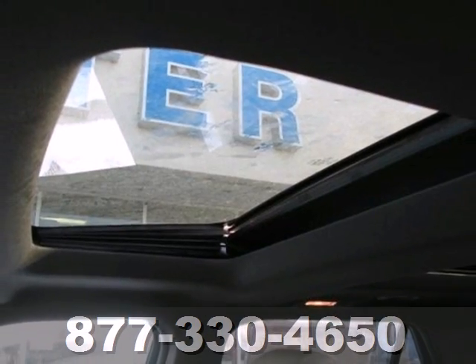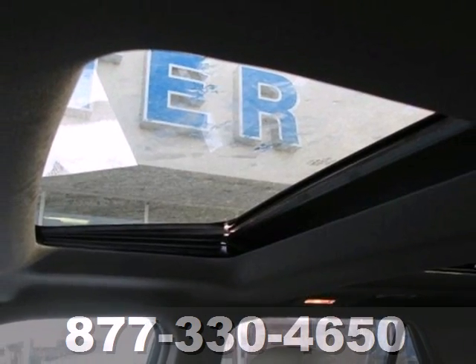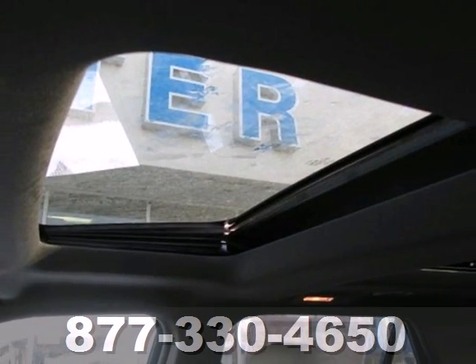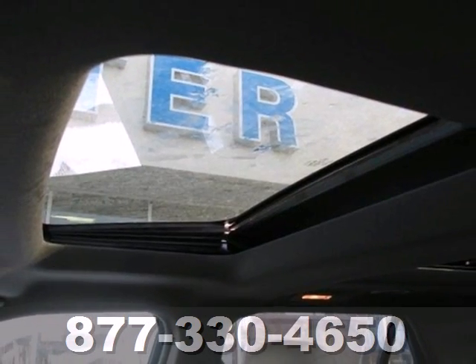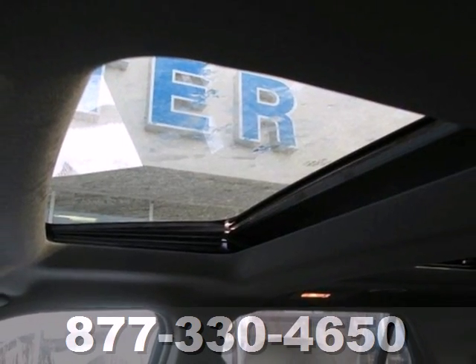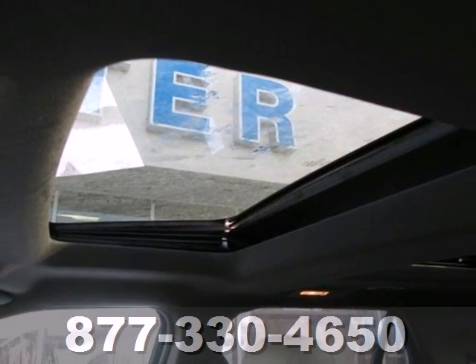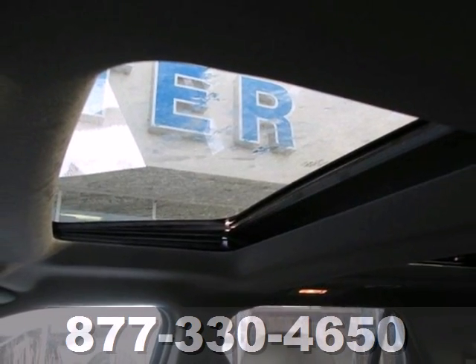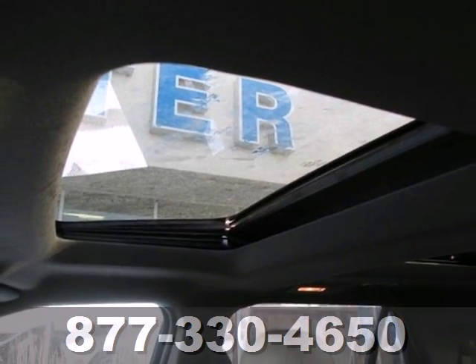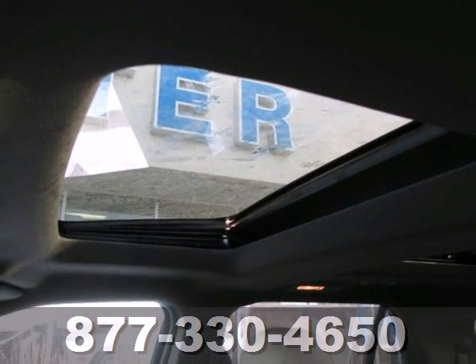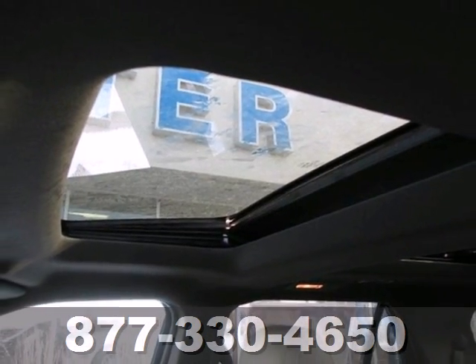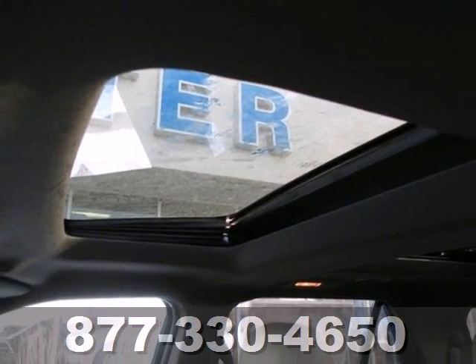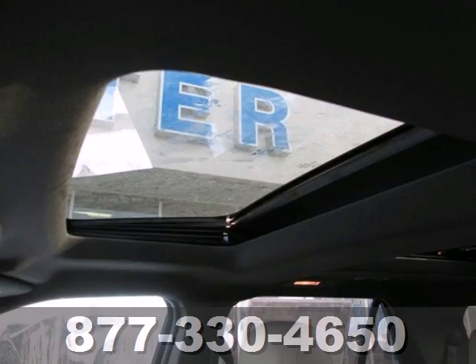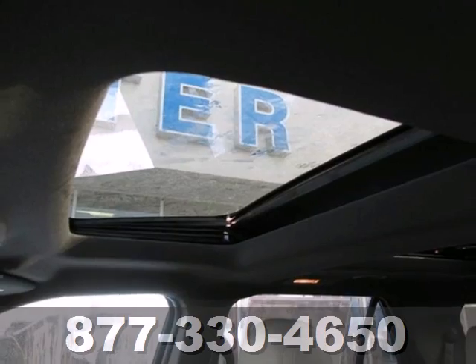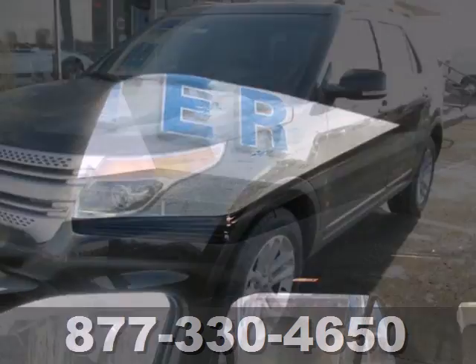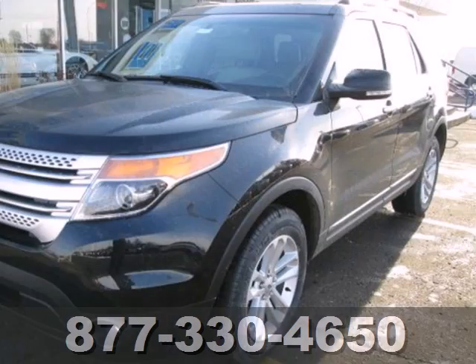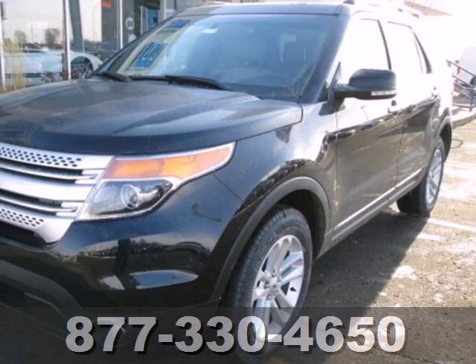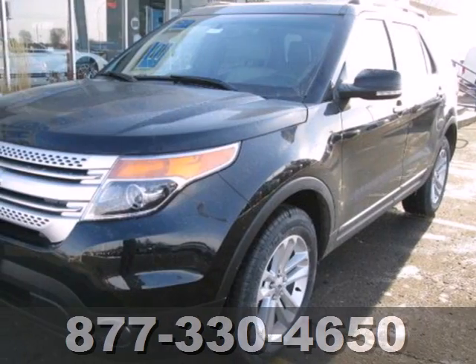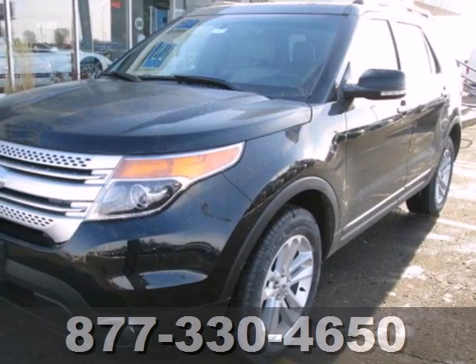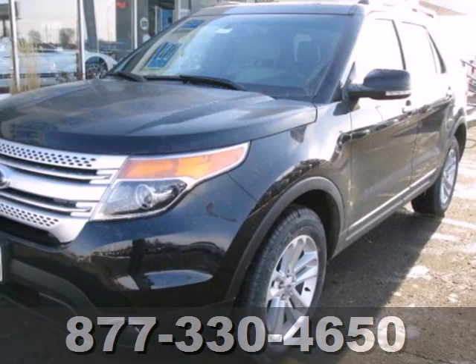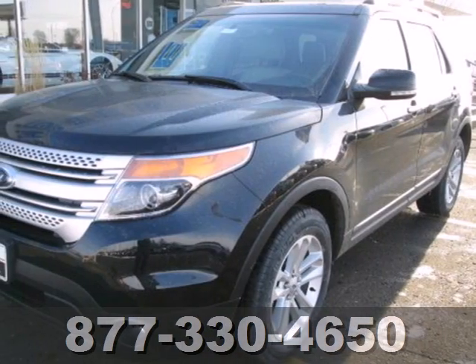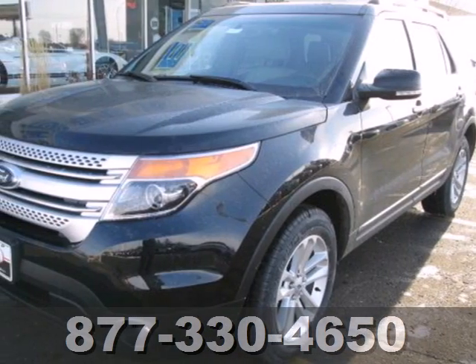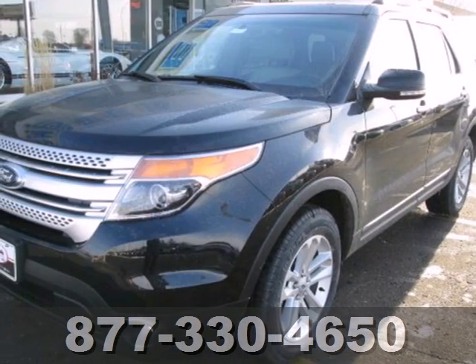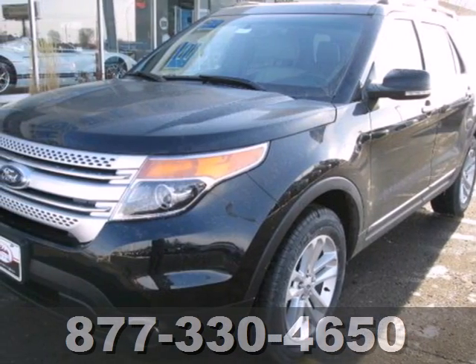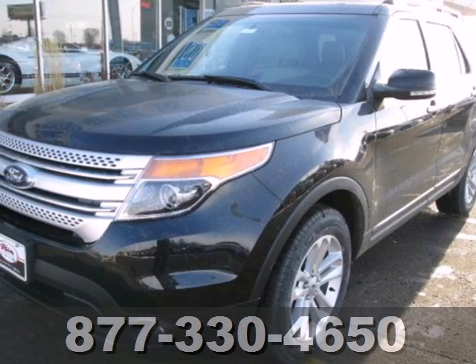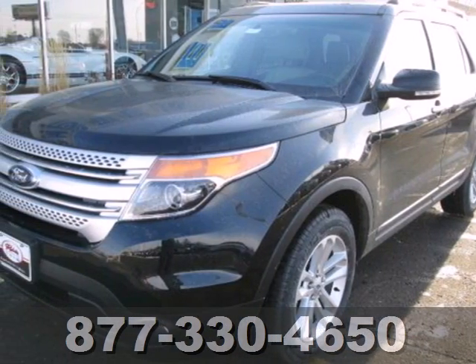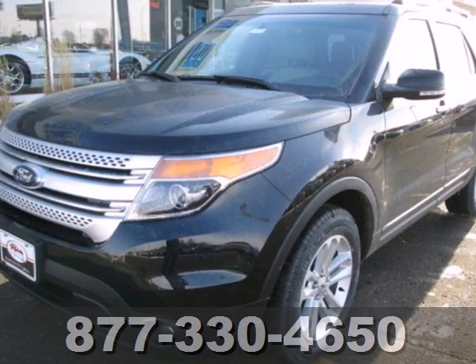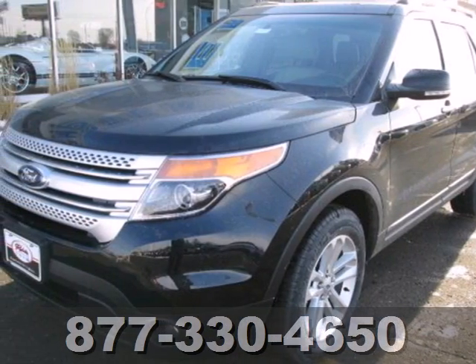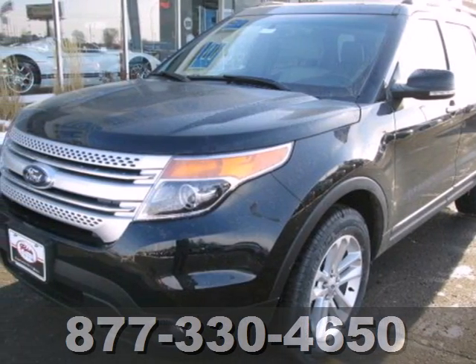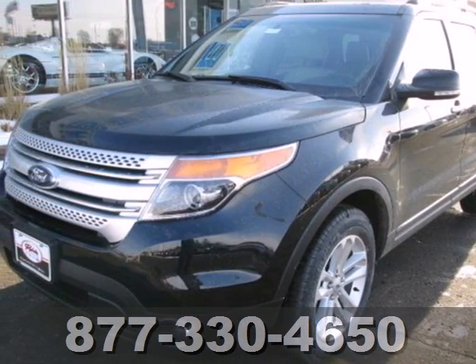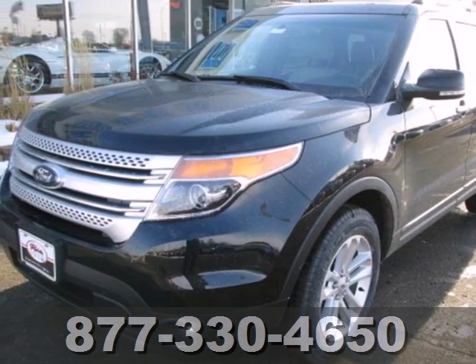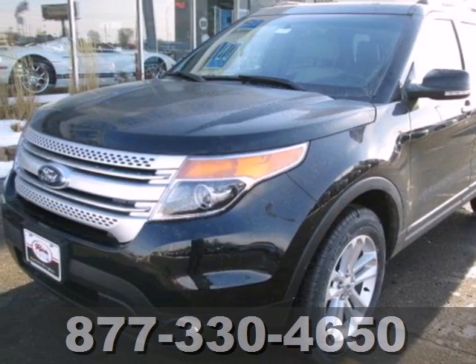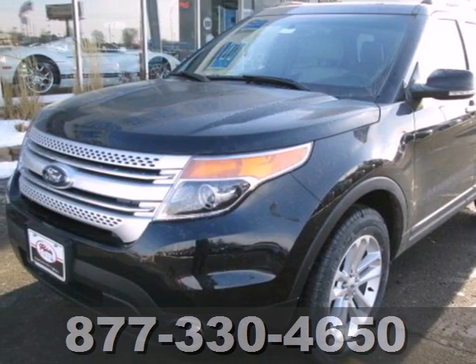Don't miss your chance to own this great SUV. Your family will love you for it. Come in and see it for yourself today.